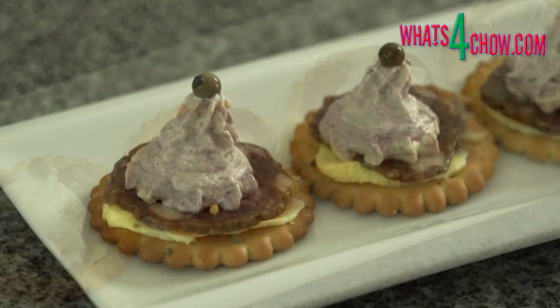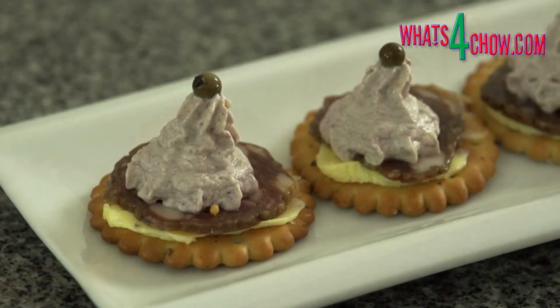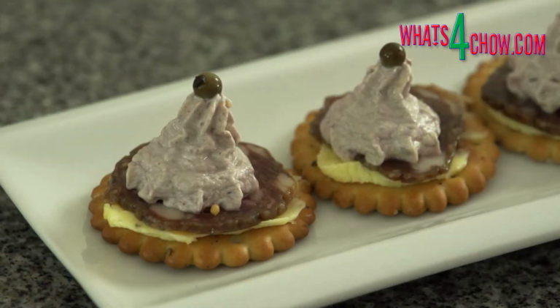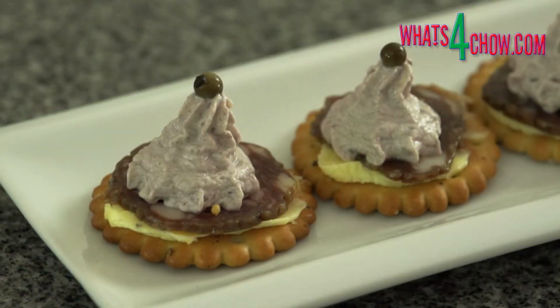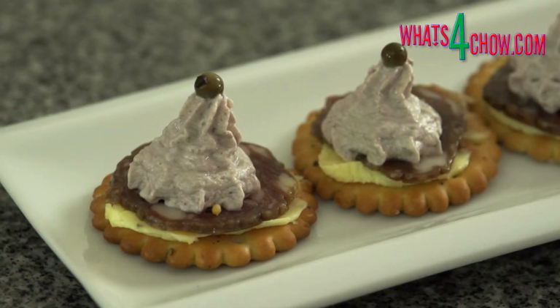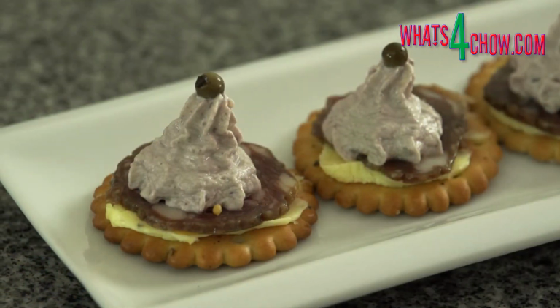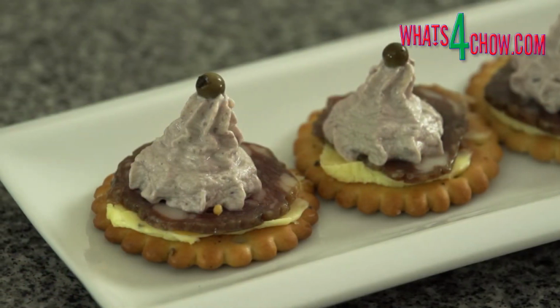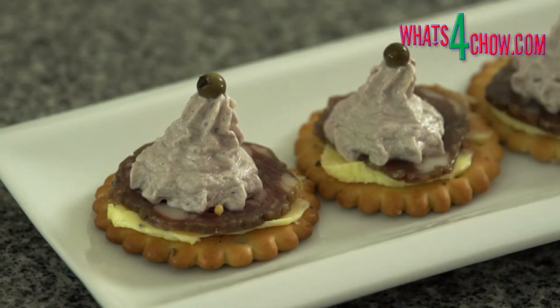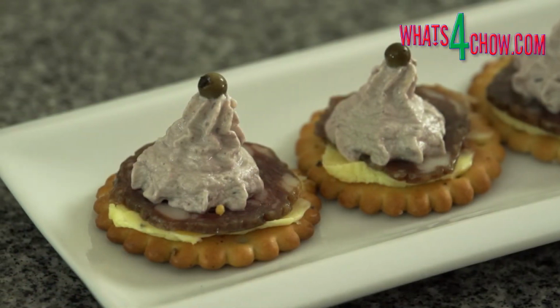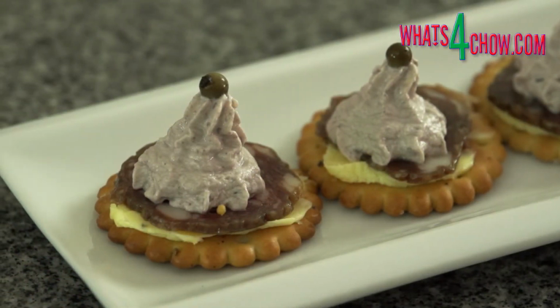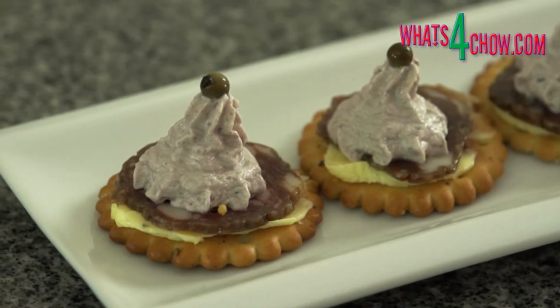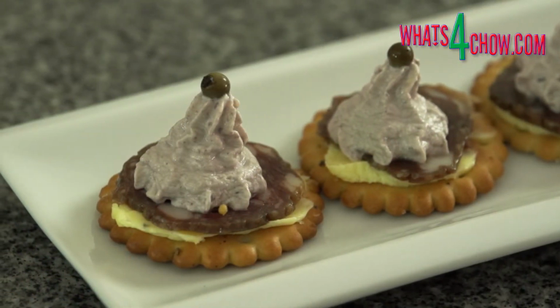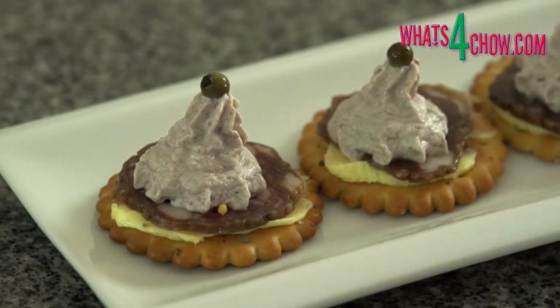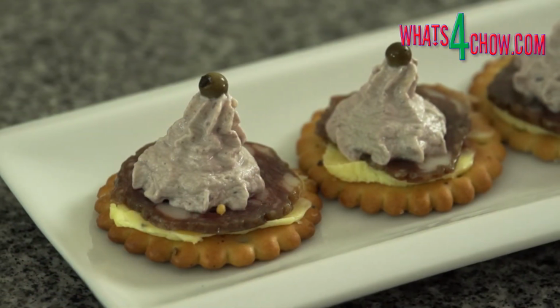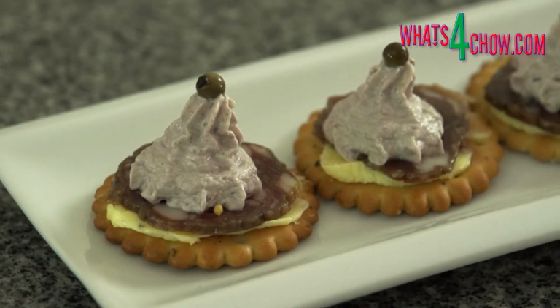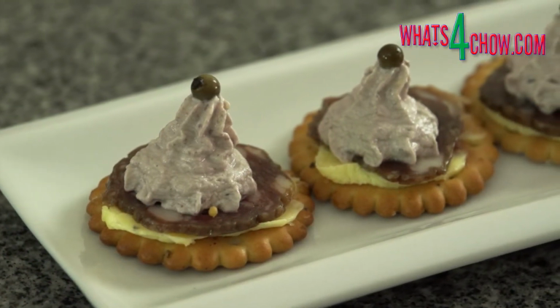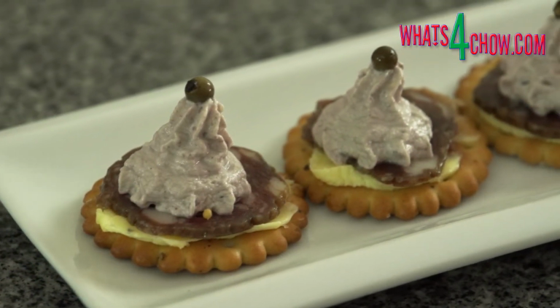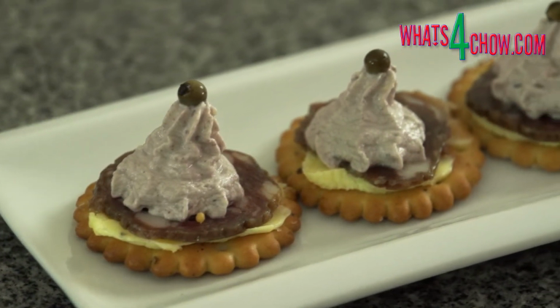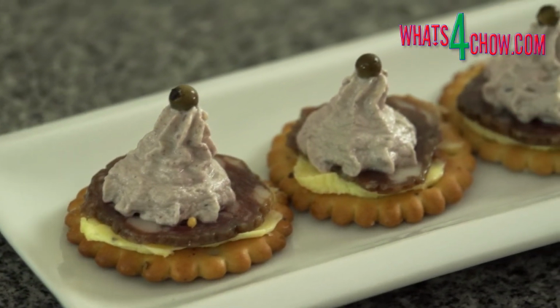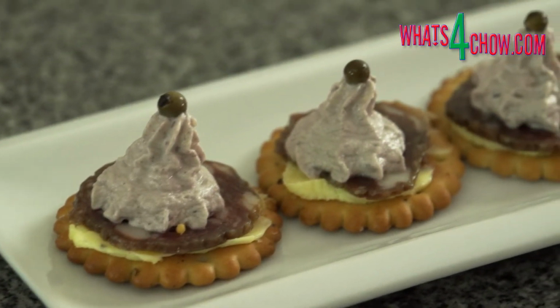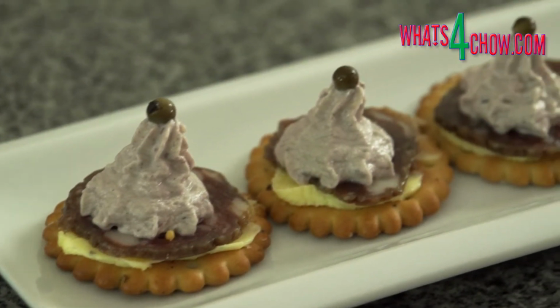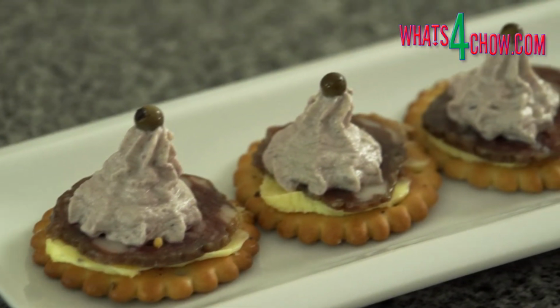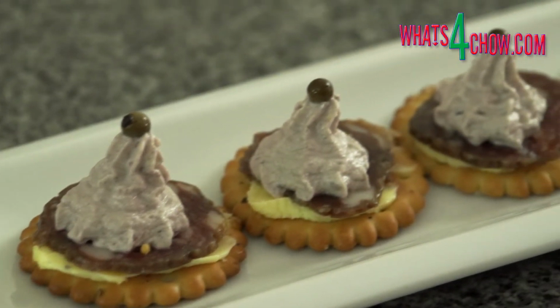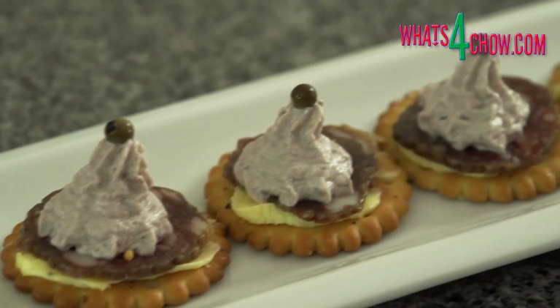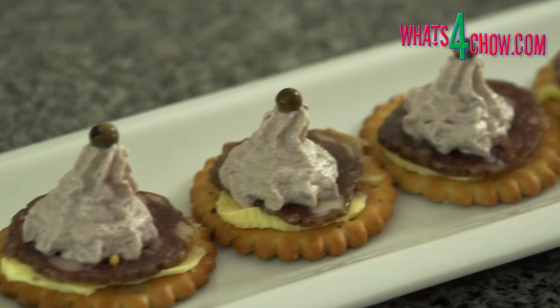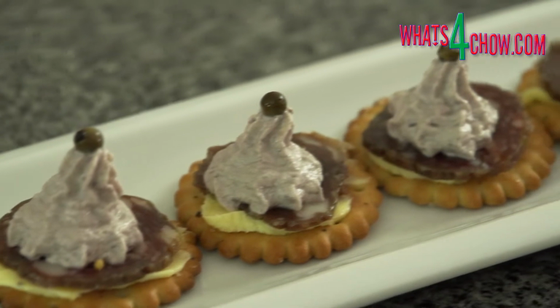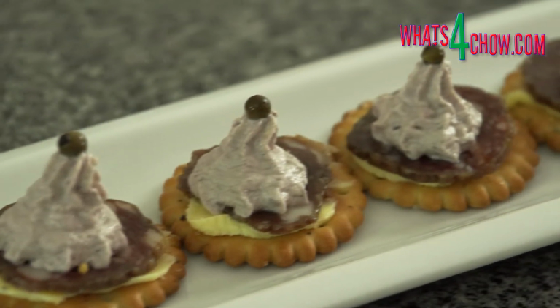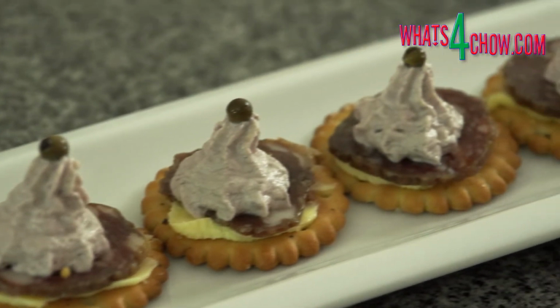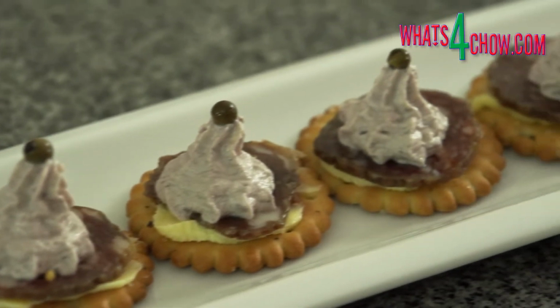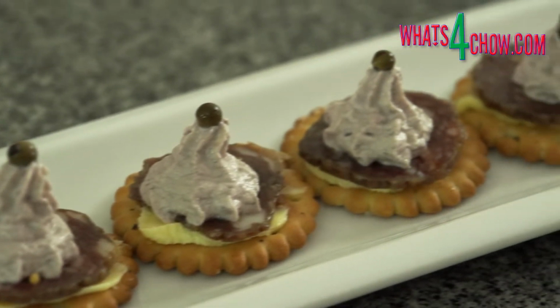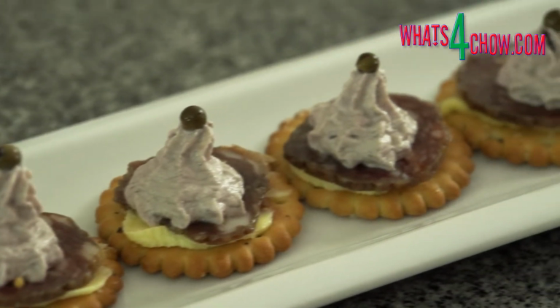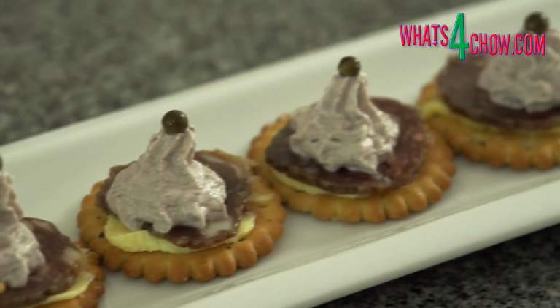If you are not serving the crackers immediately, cover the crackers with a dome and refrigerate until serving time.